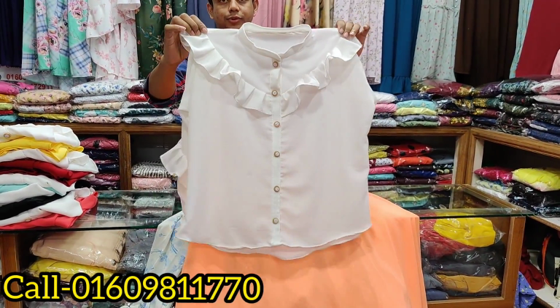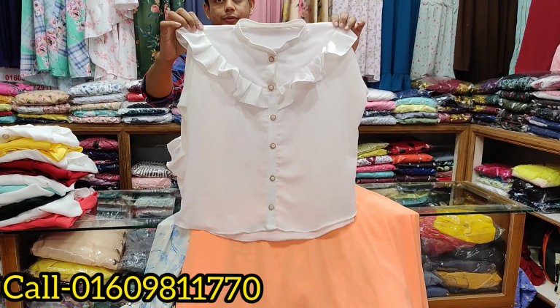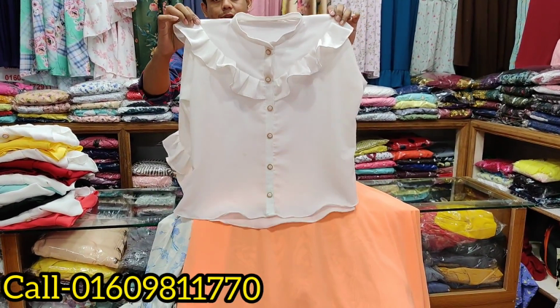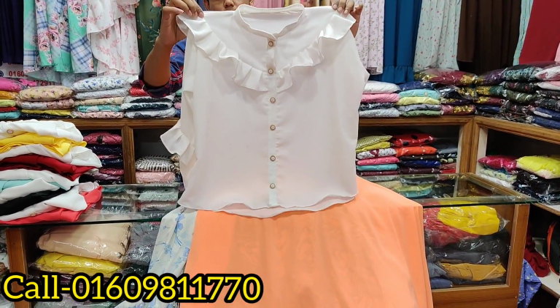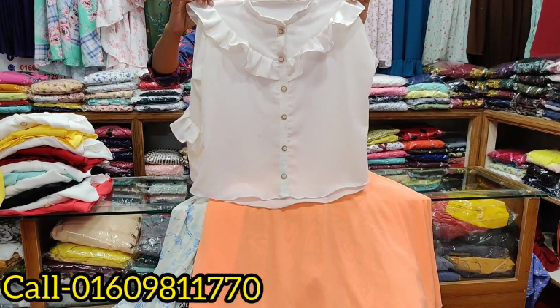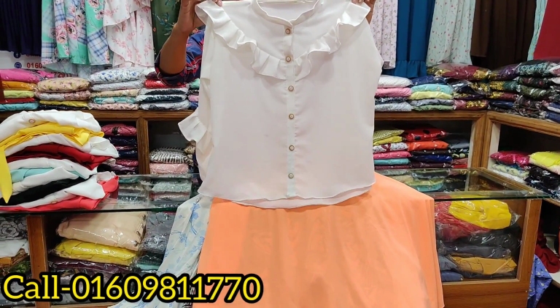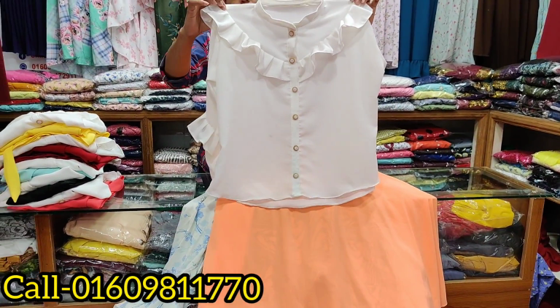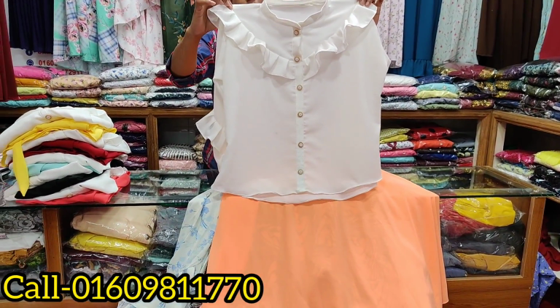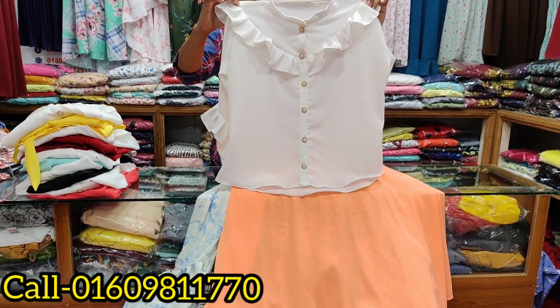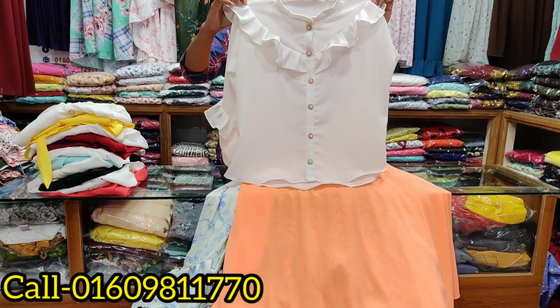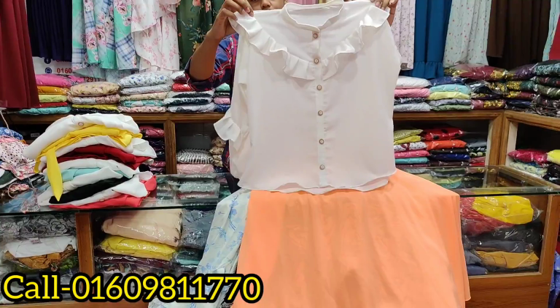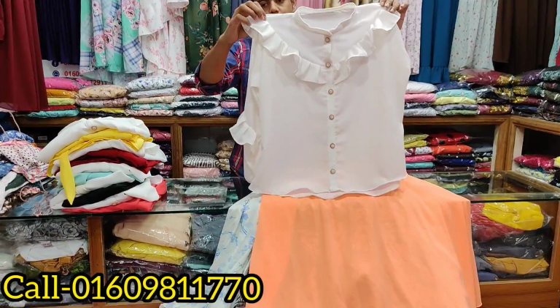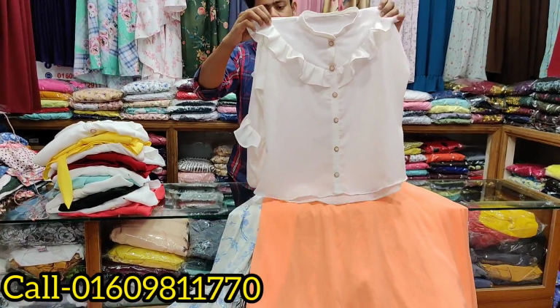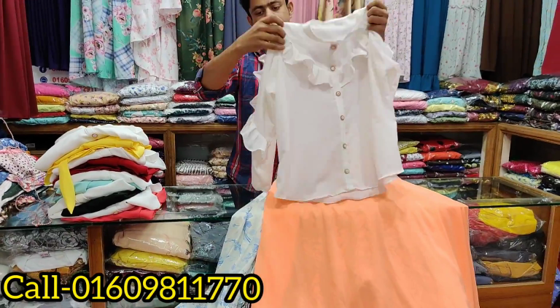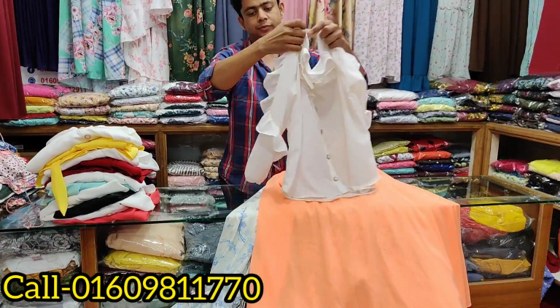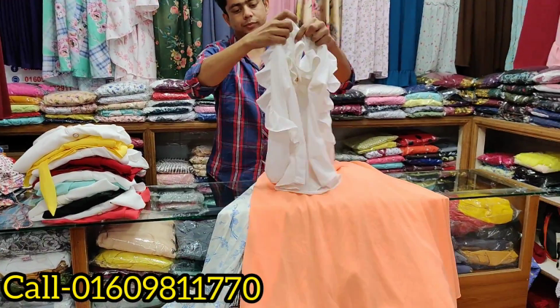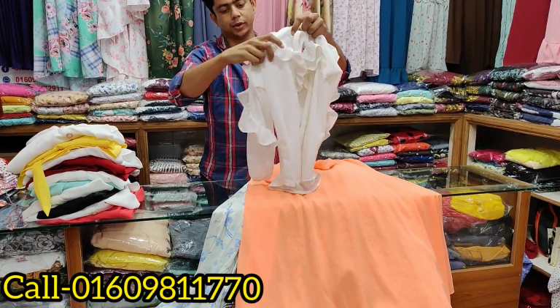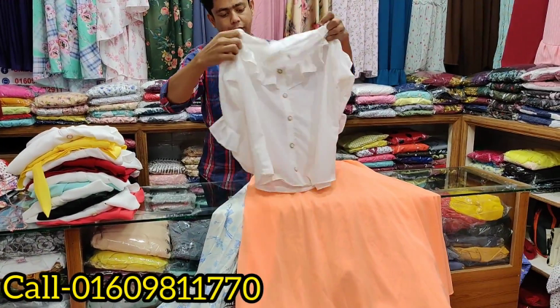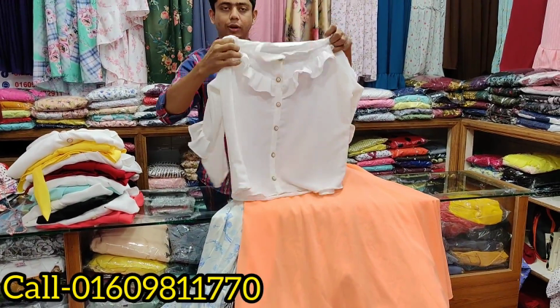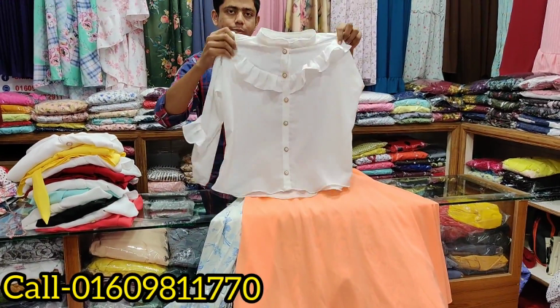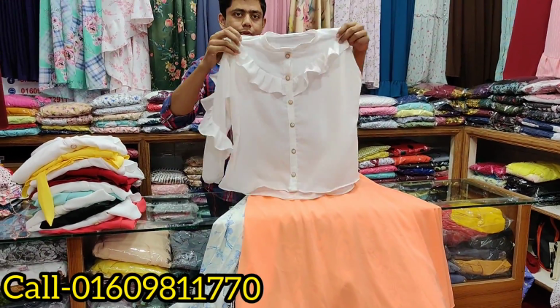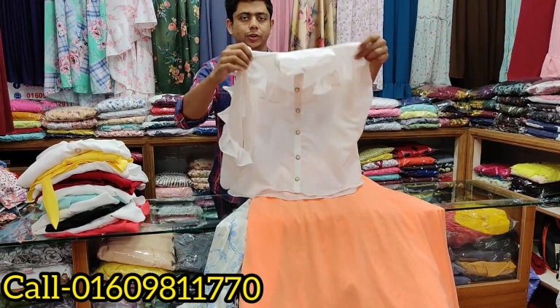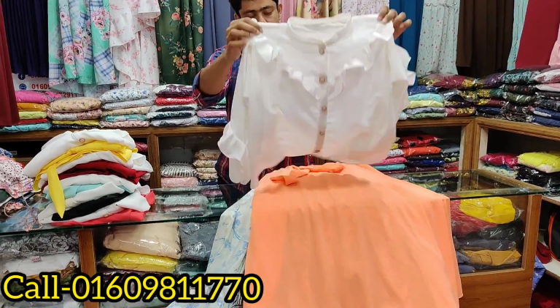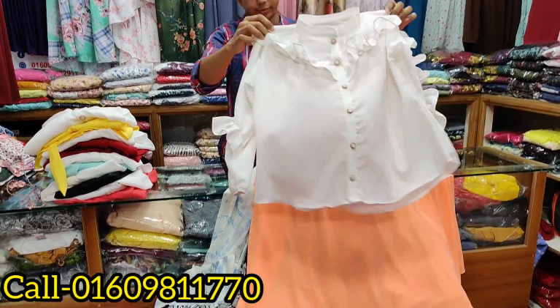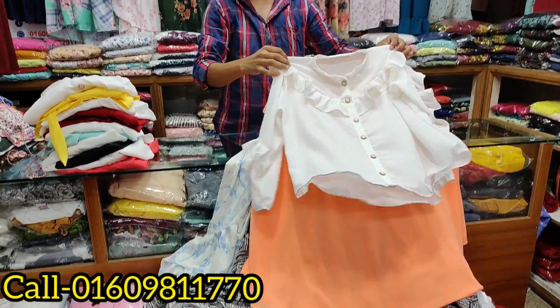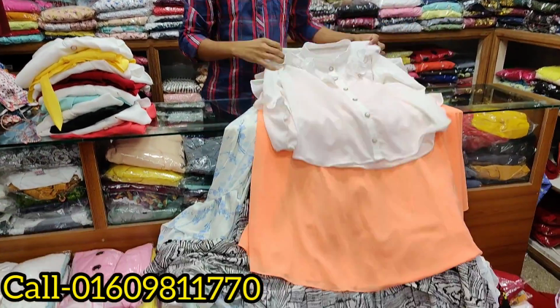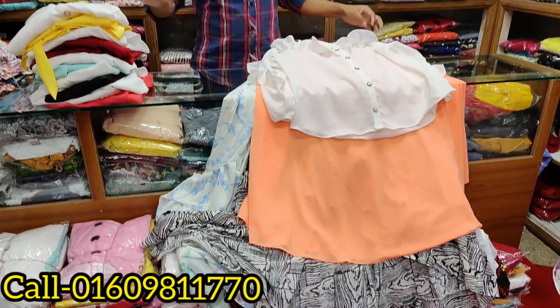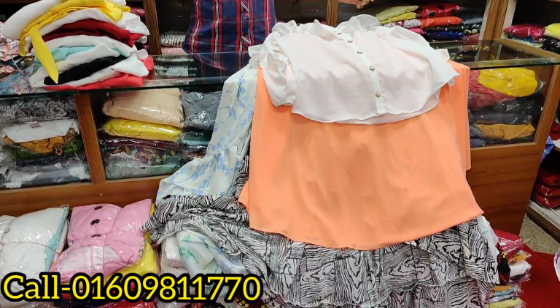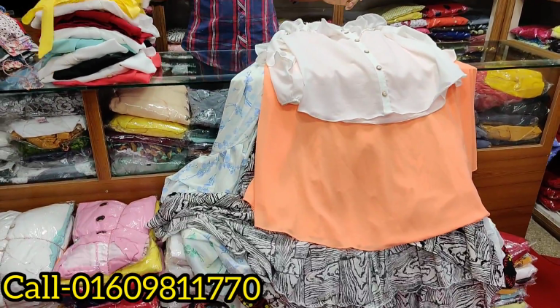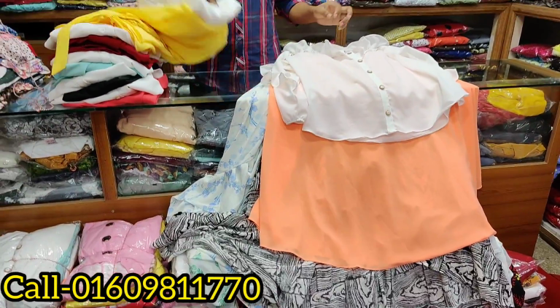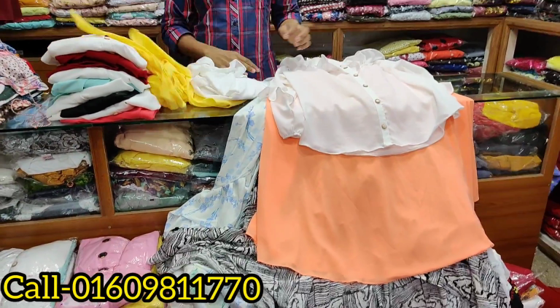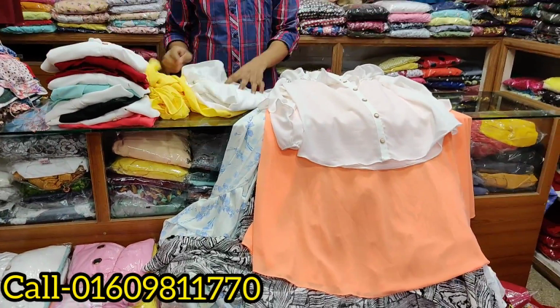I have a white color. I see the whole color. How much? This is 800. The entire skirt will be makeup.